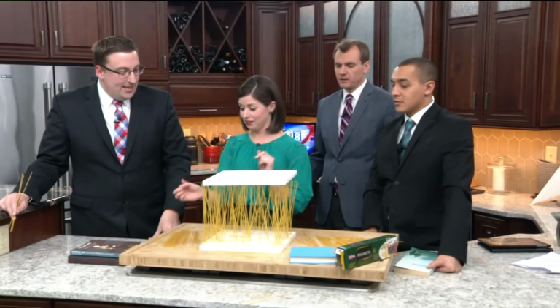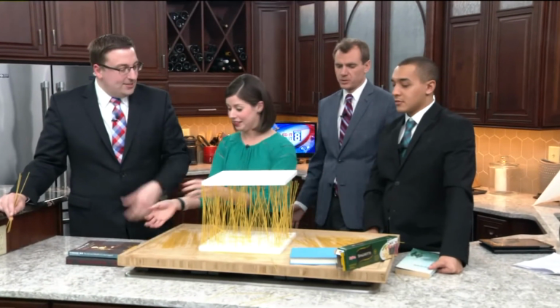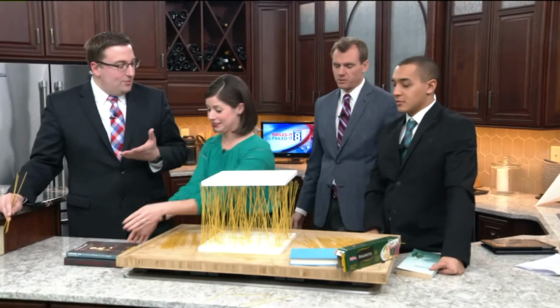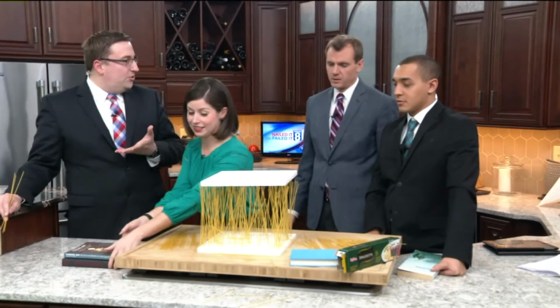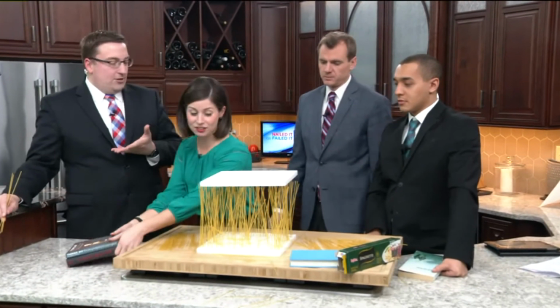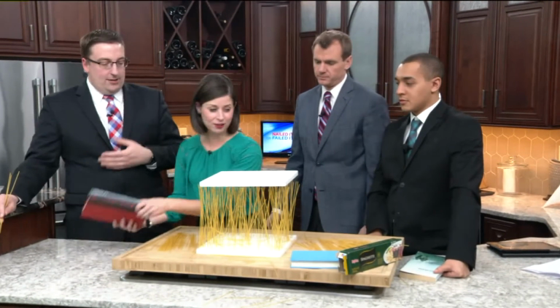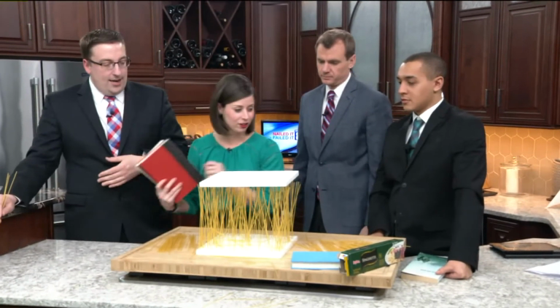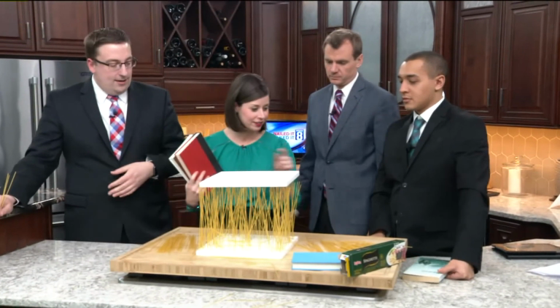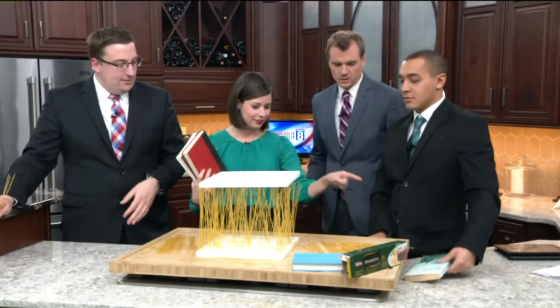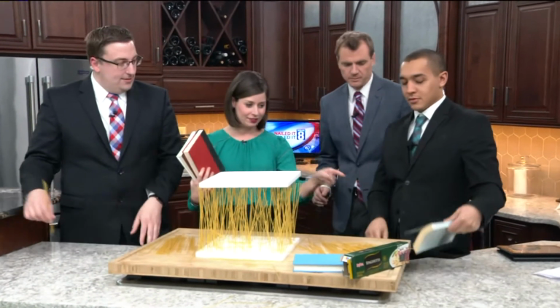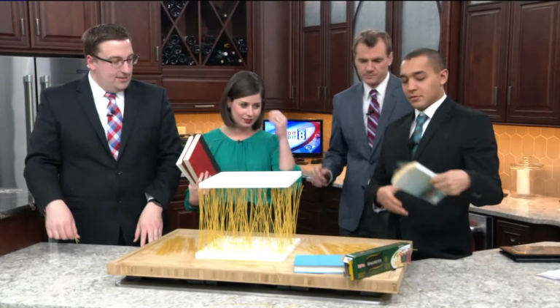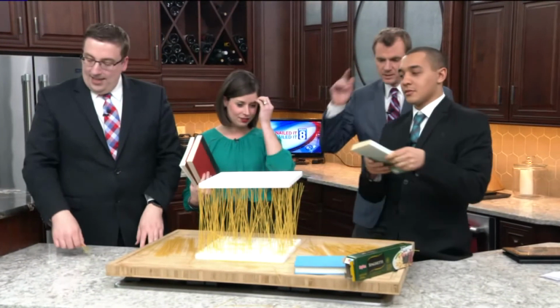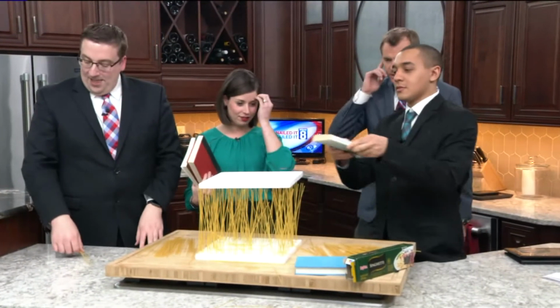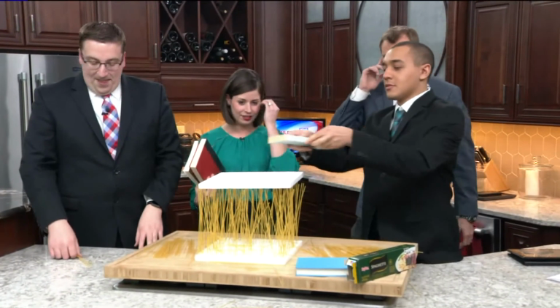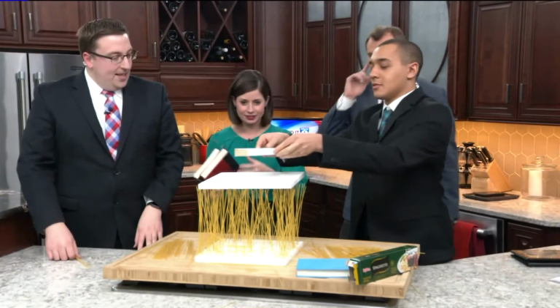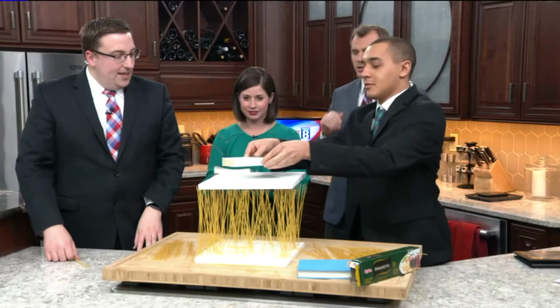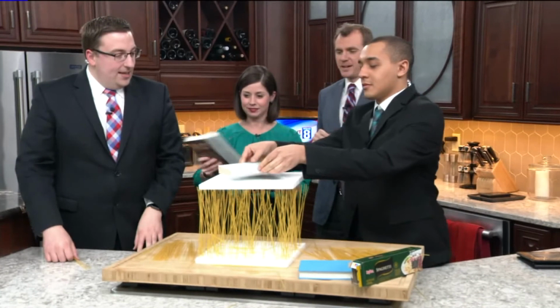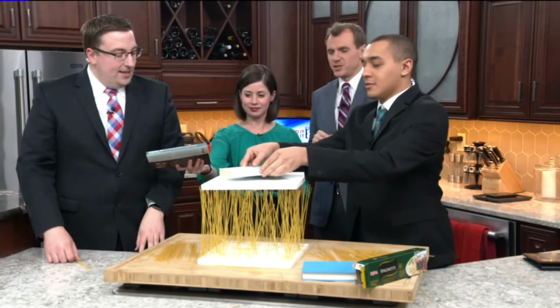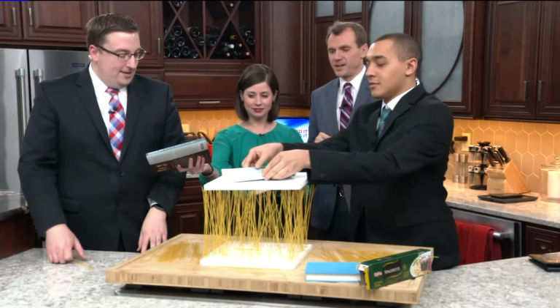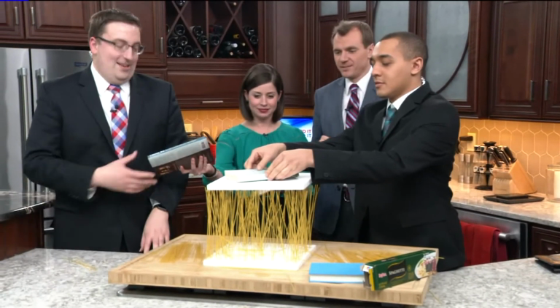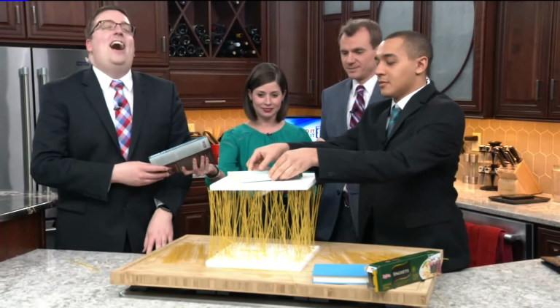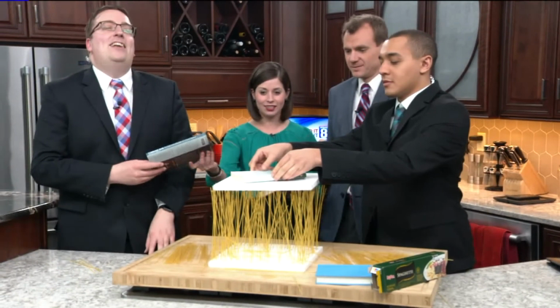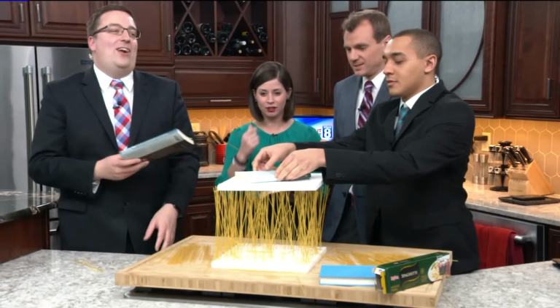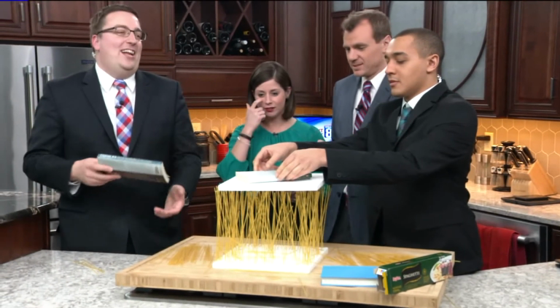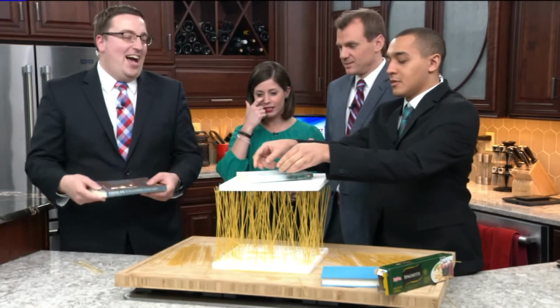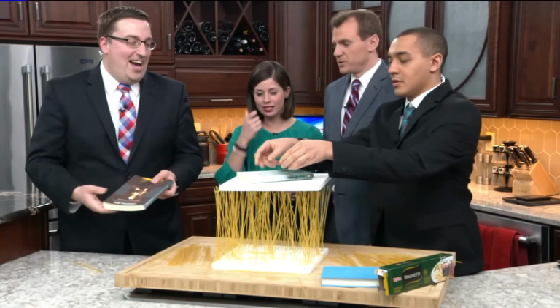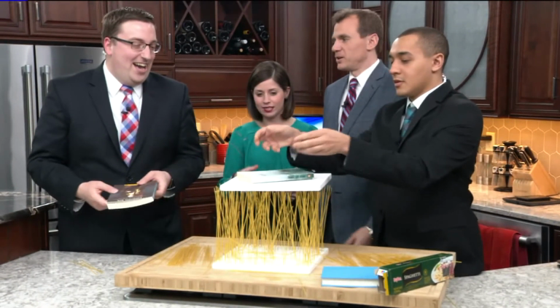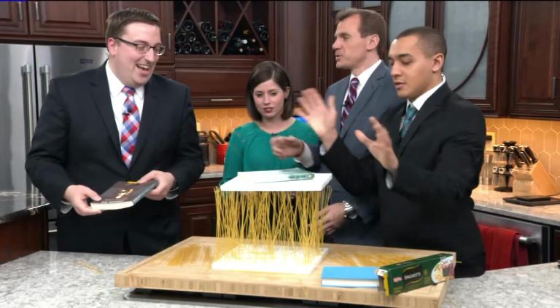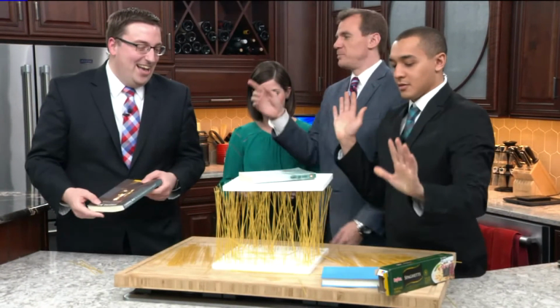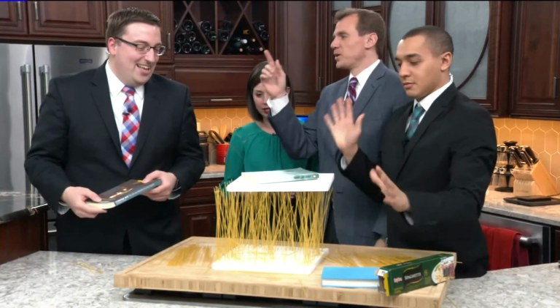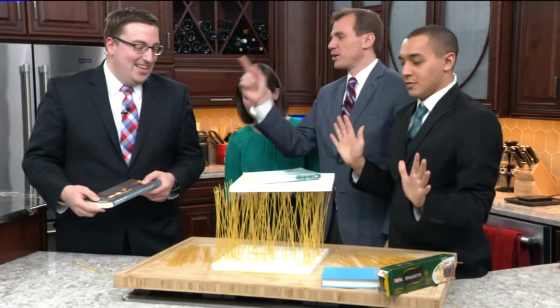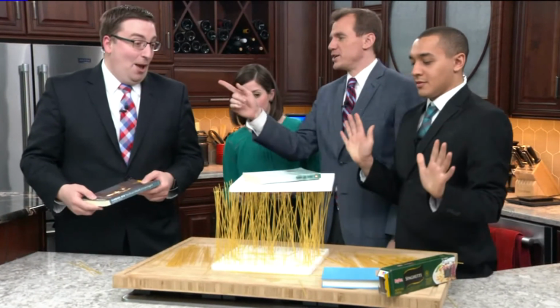That looks a little more — that does look good. You start, Ryan. Andrew, you should have been an engineer. I know, he kind of is. You can build a bridge.